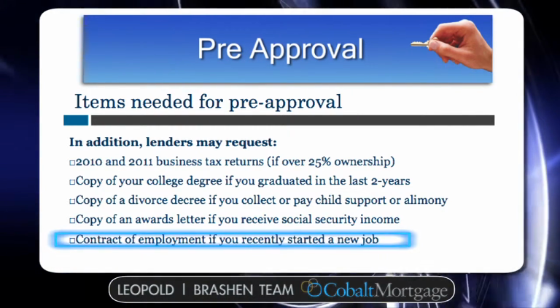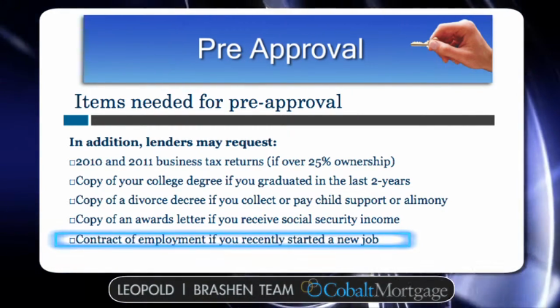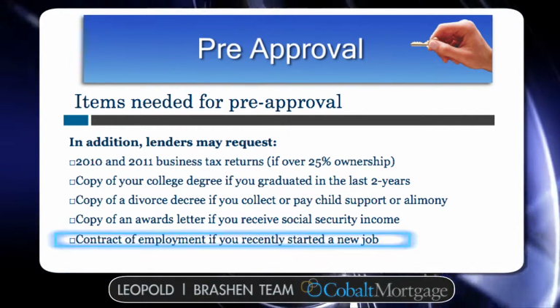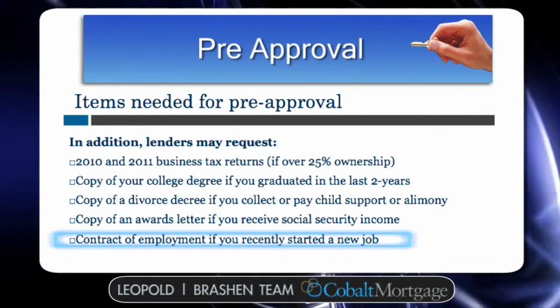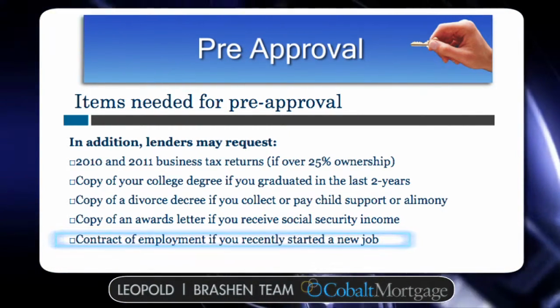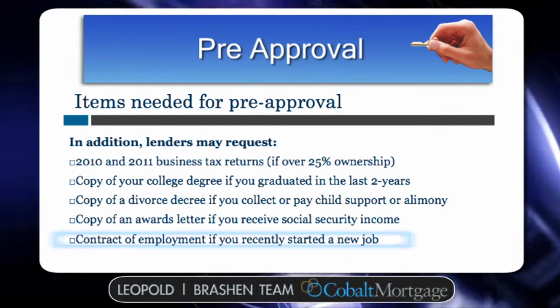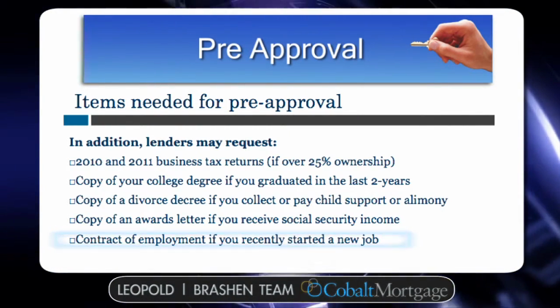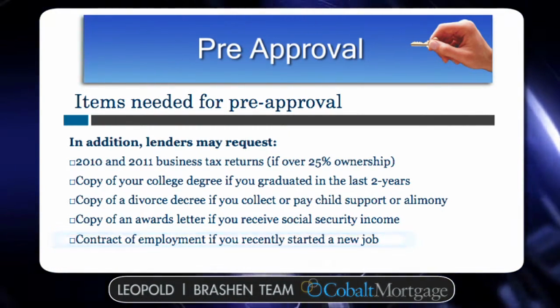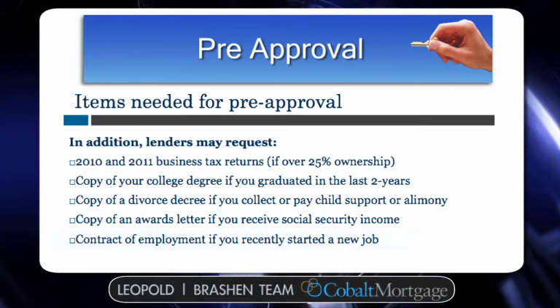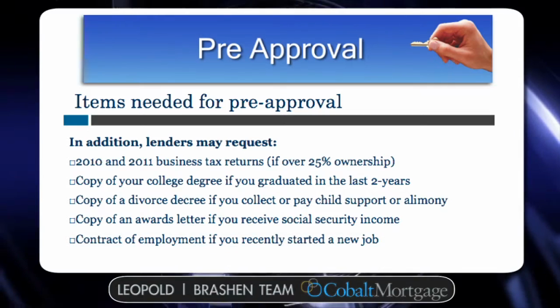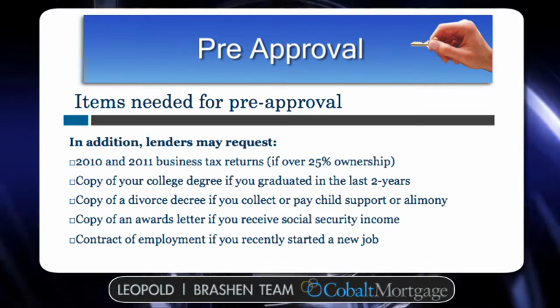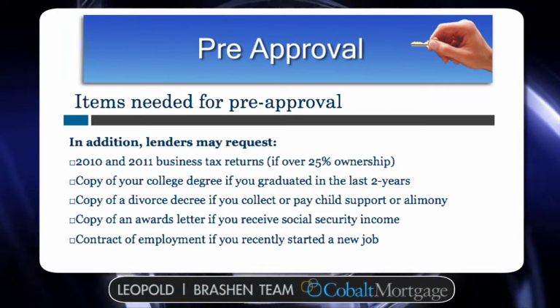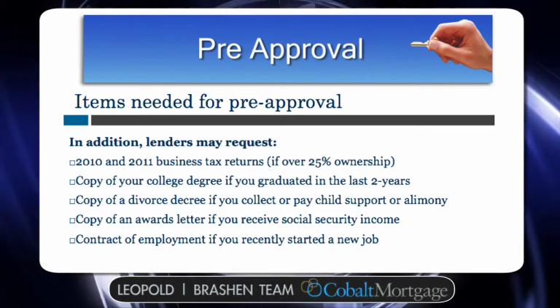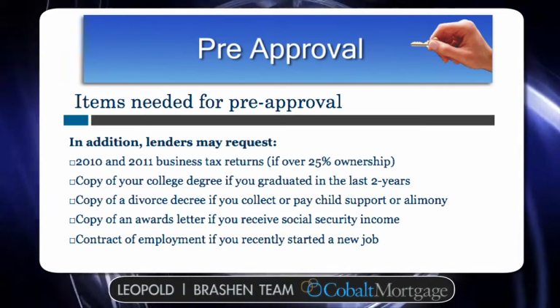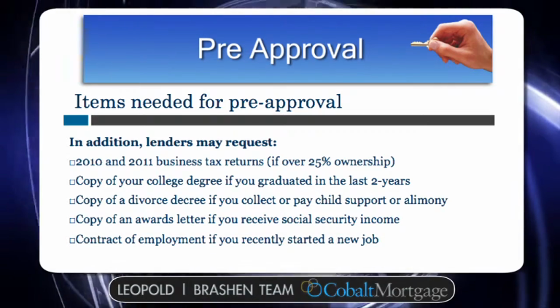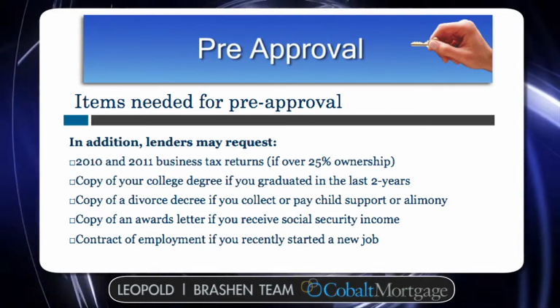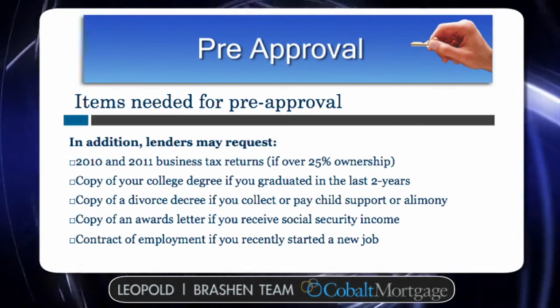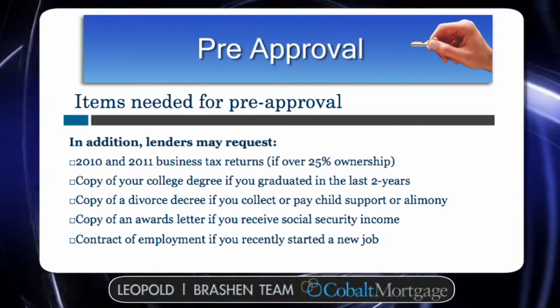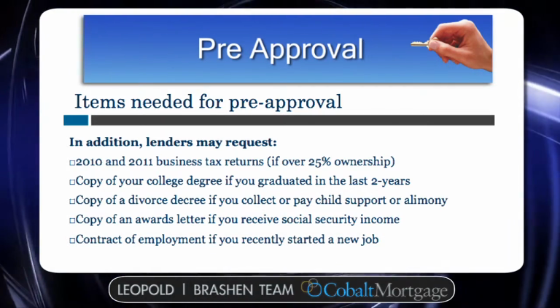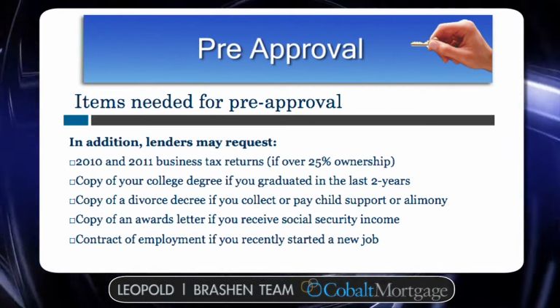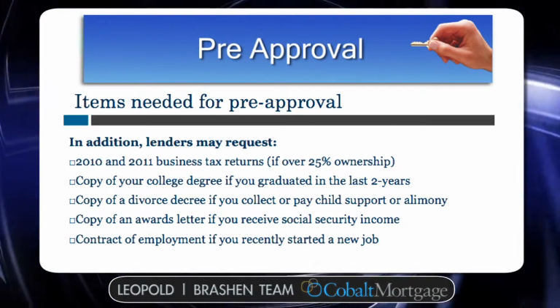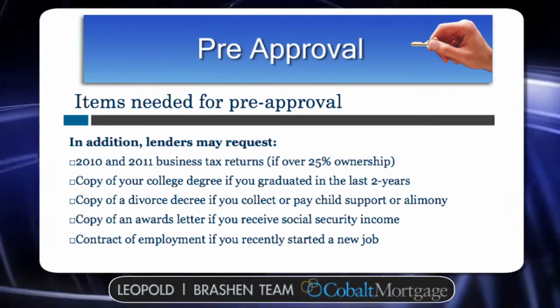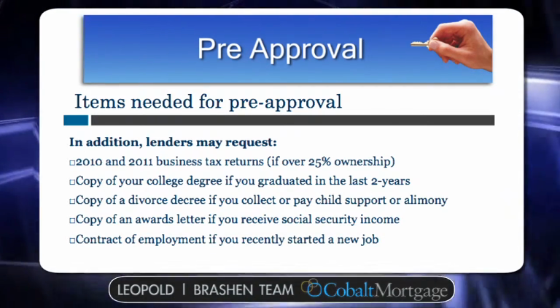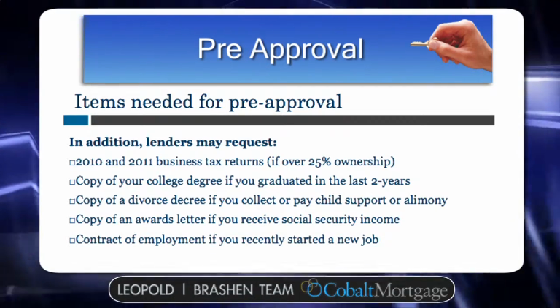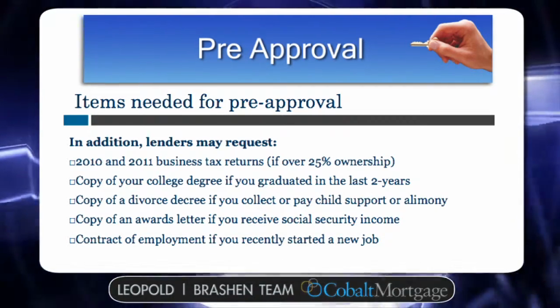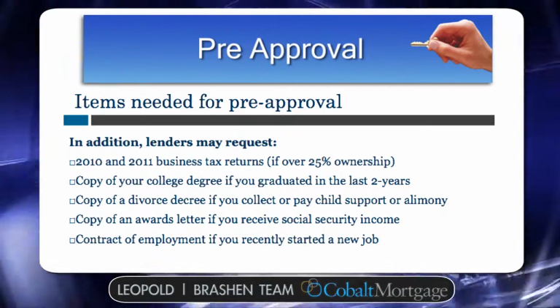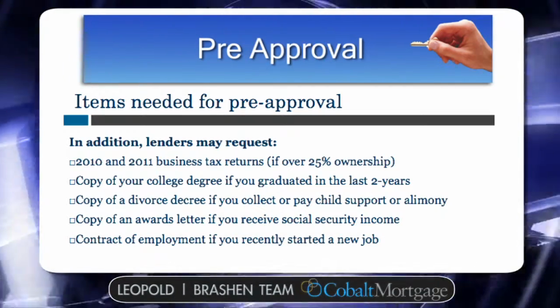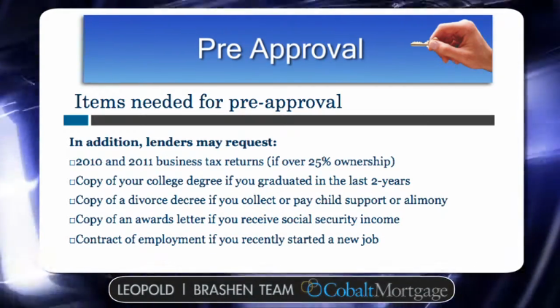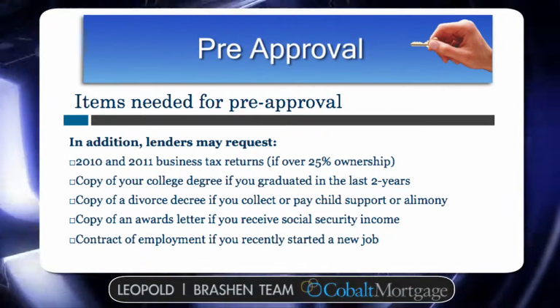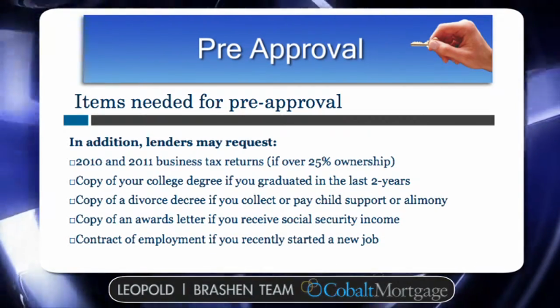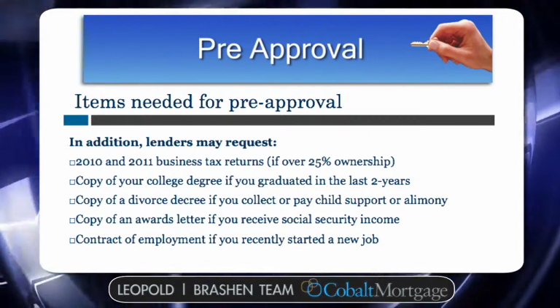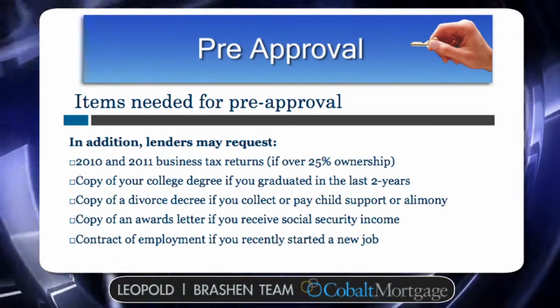And again, this is just general information all lenders are going to want to receive as you go through the pre-approval process.